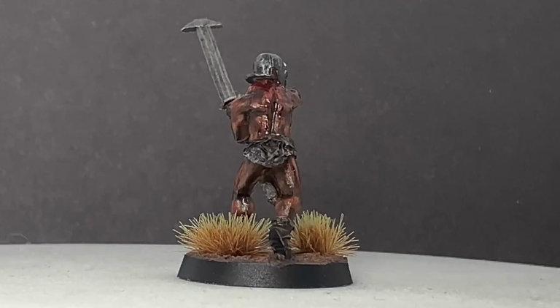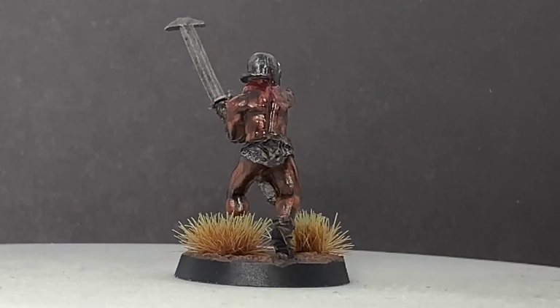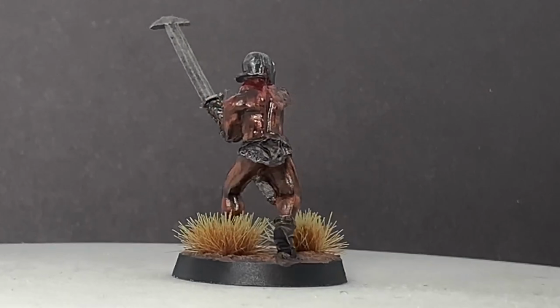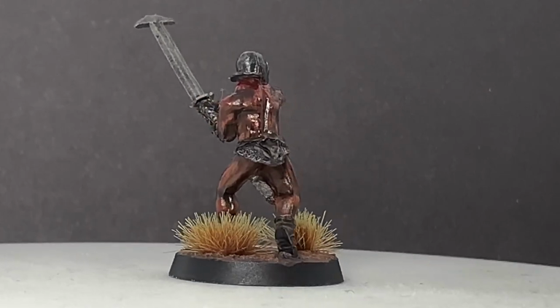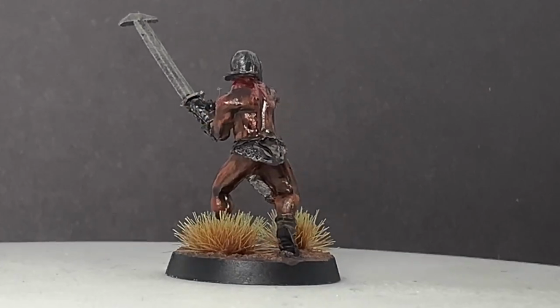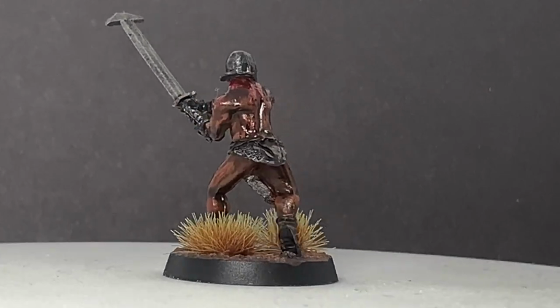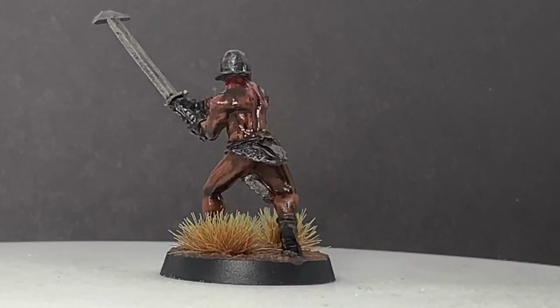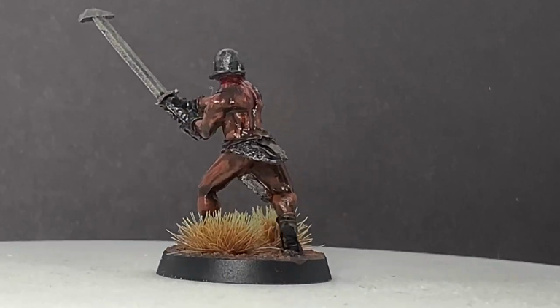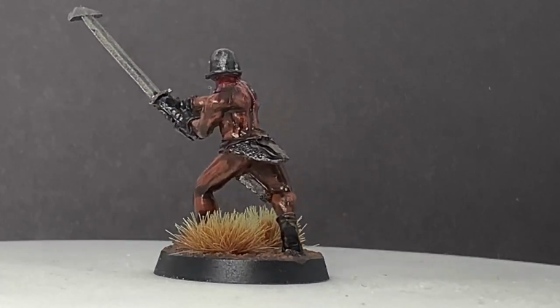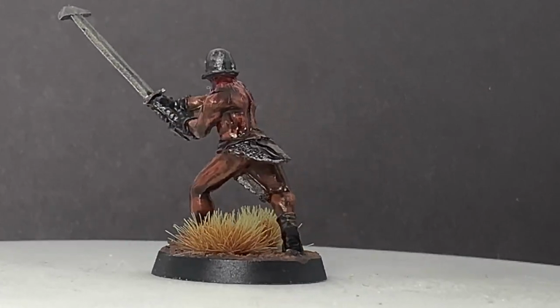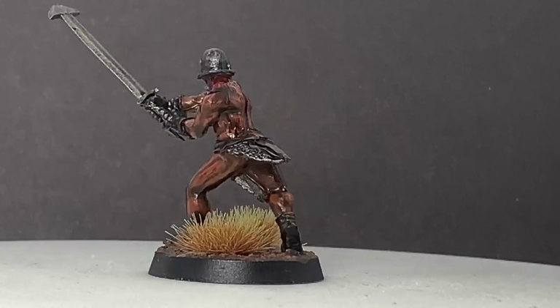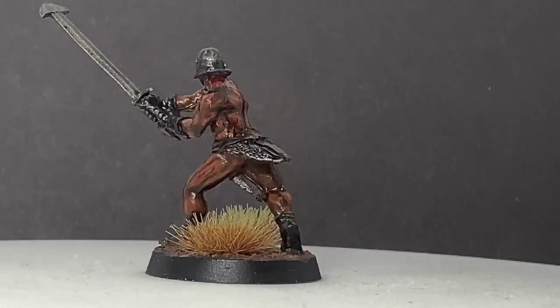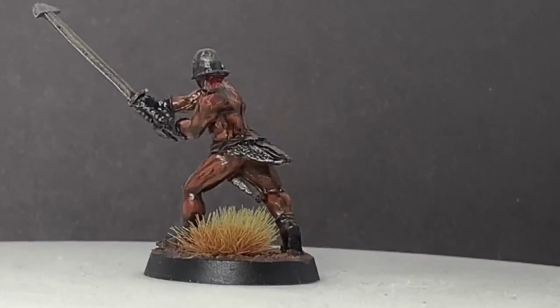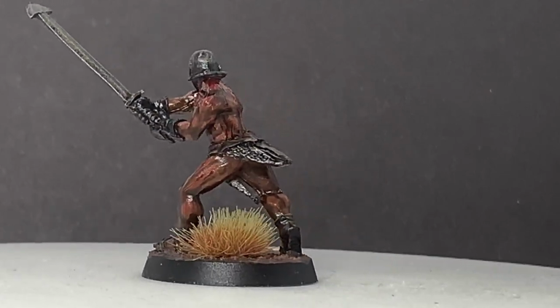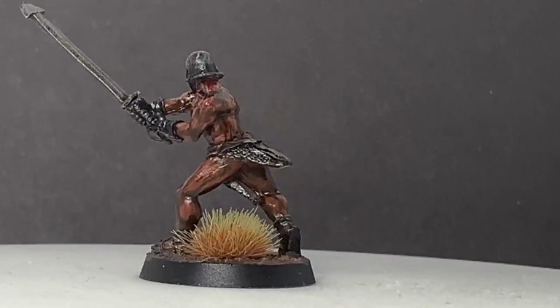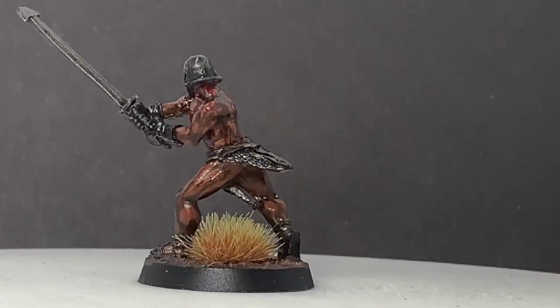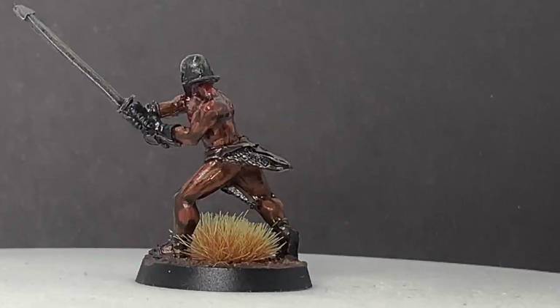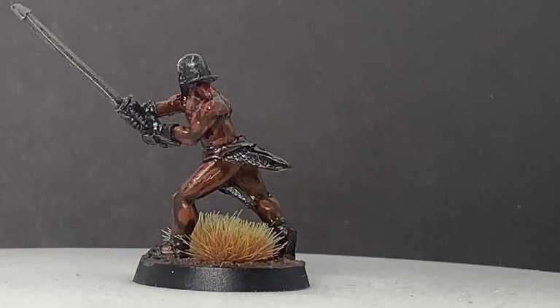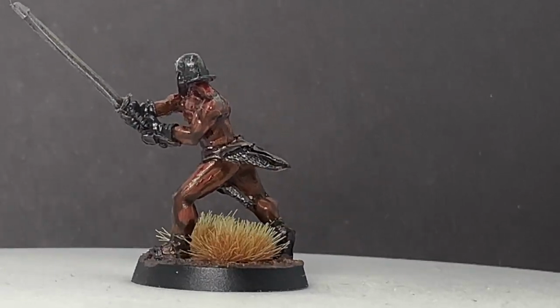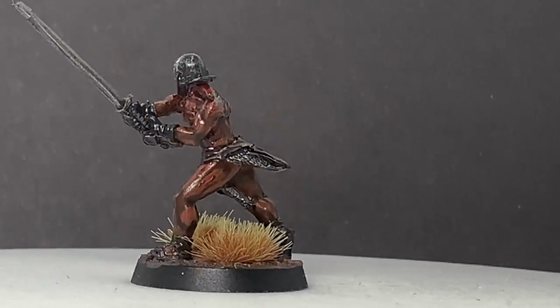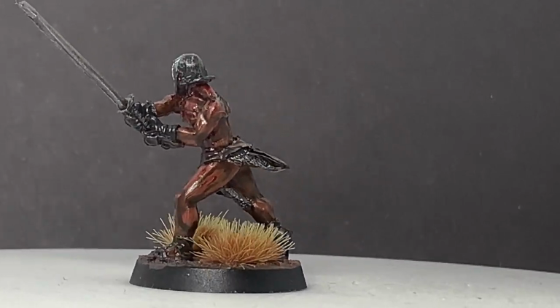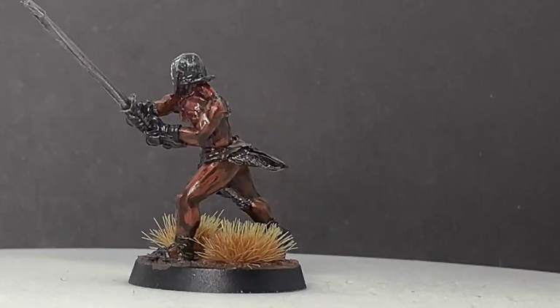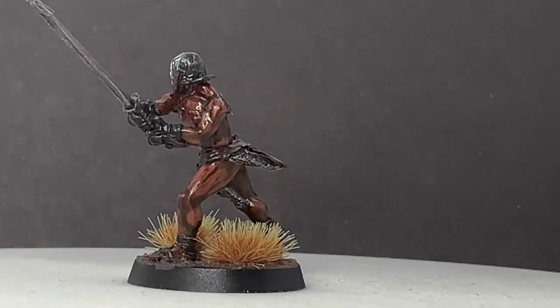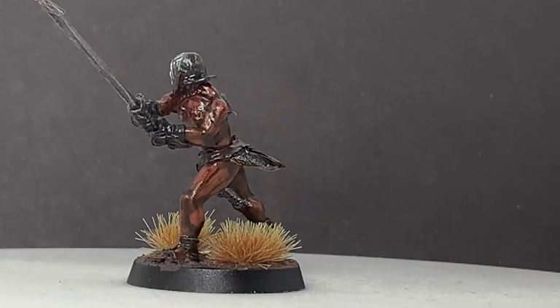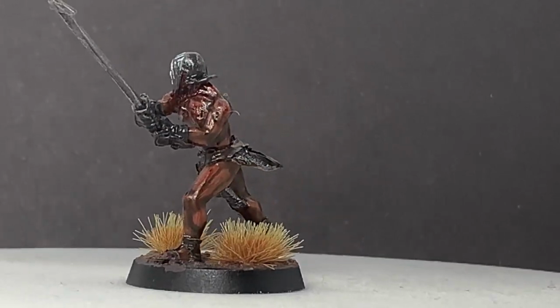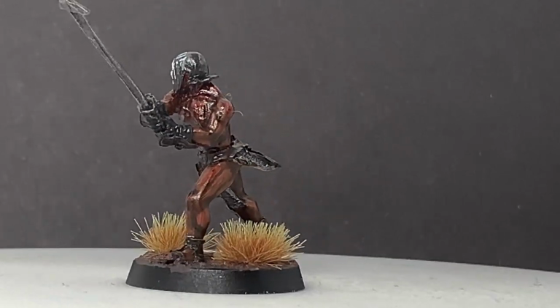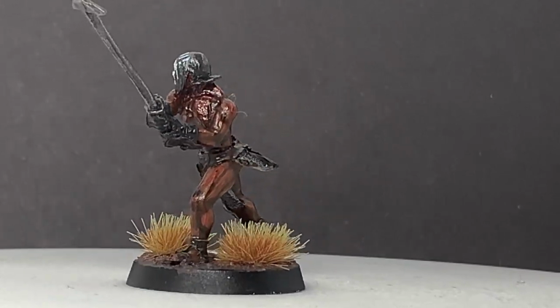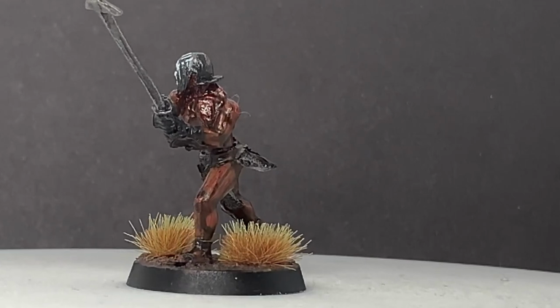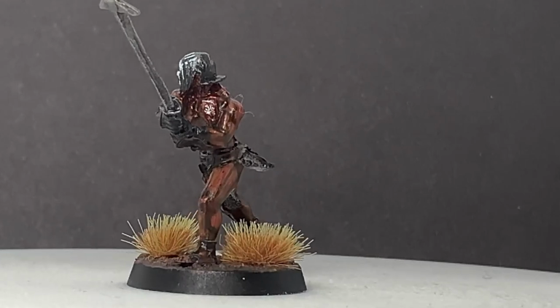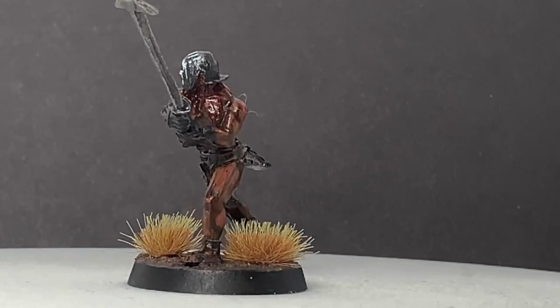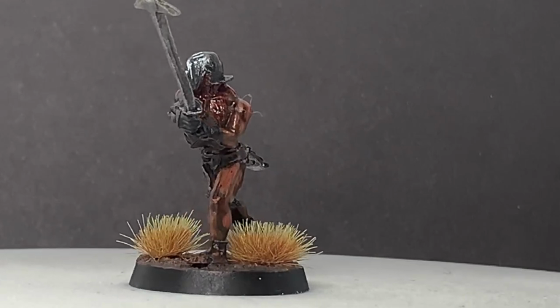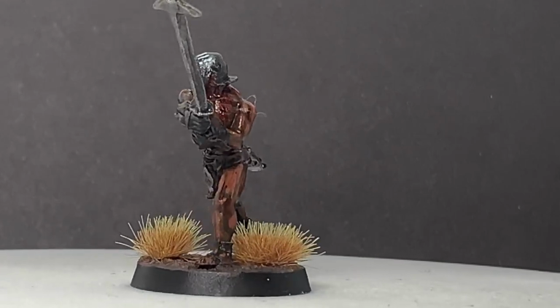Really pleased with how he turned out. I like the colours, I like the pose — shame about the wonky sword — but it's a cracking miniature nonetheless.